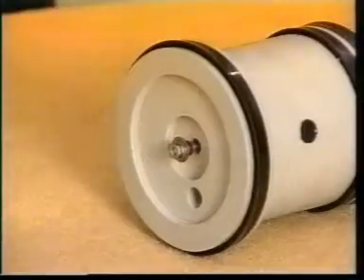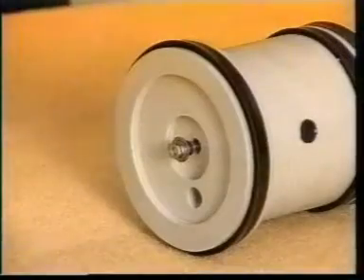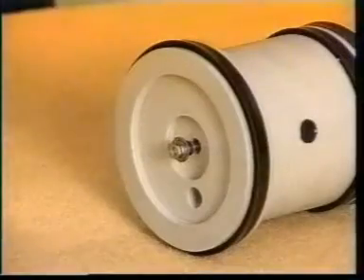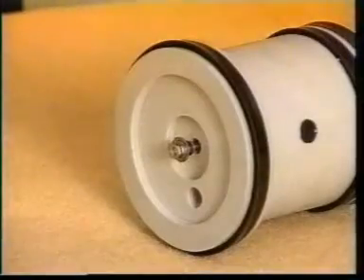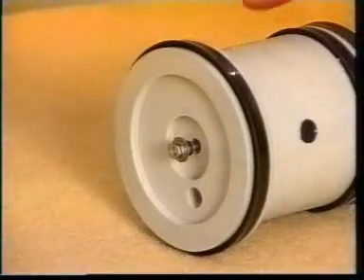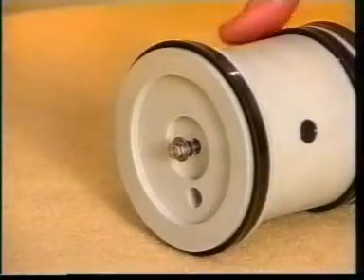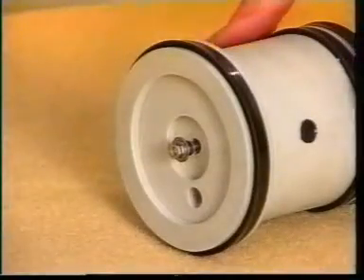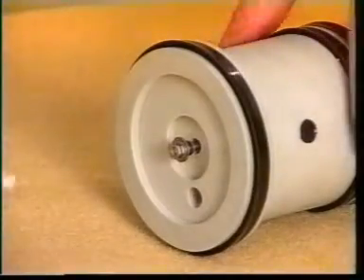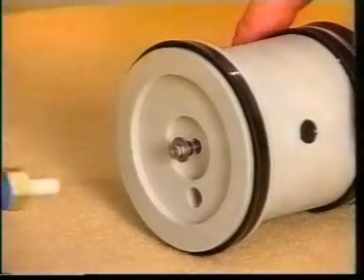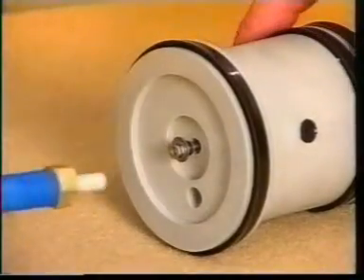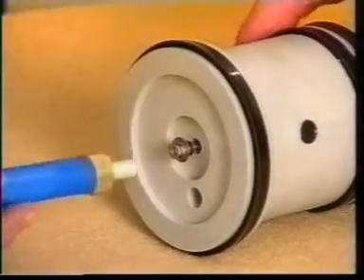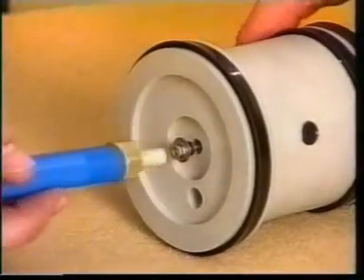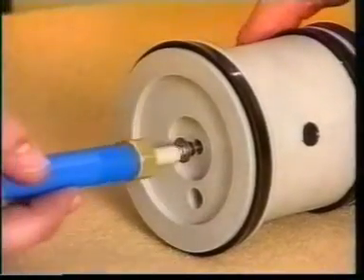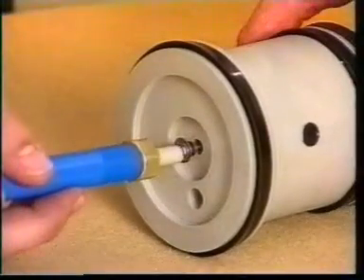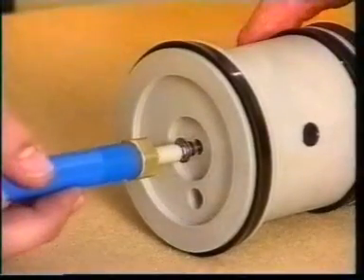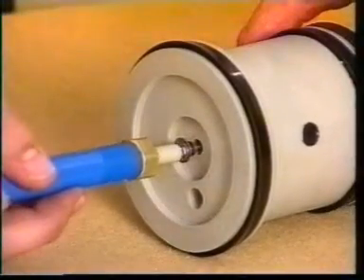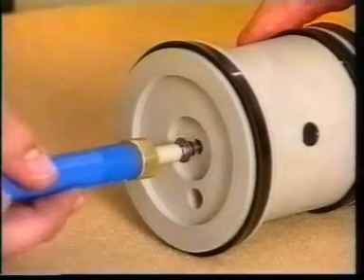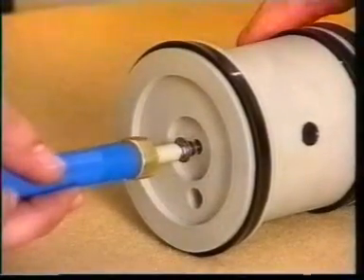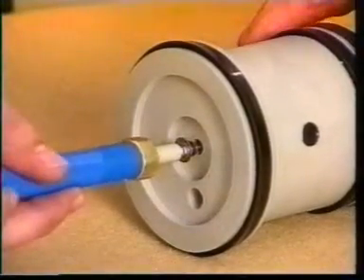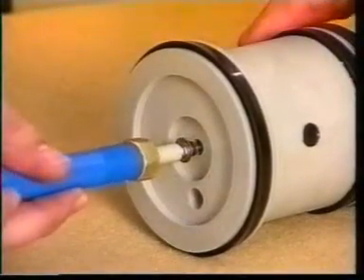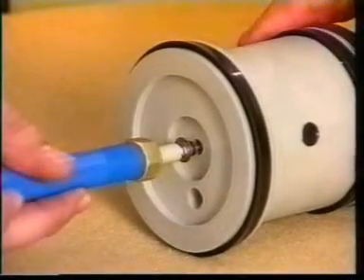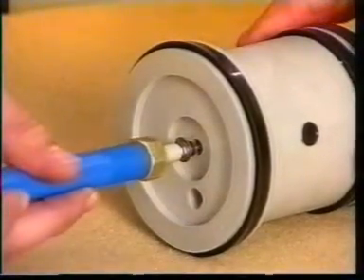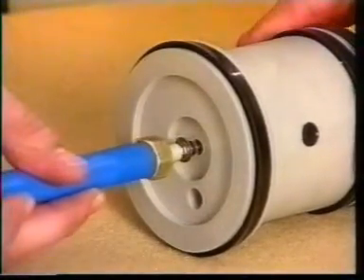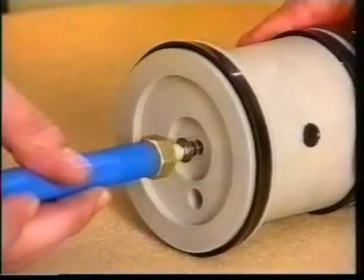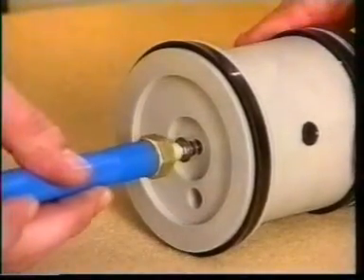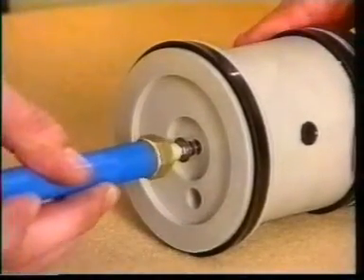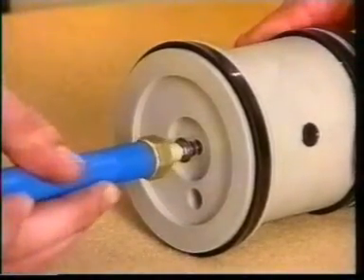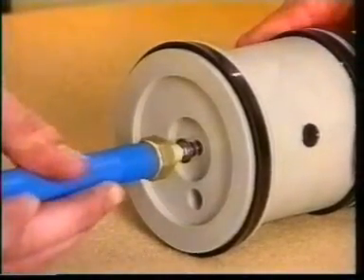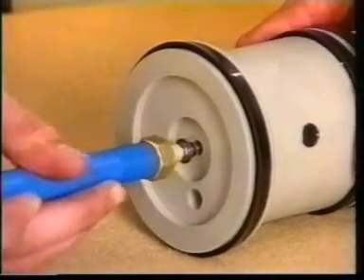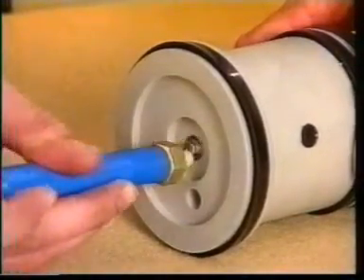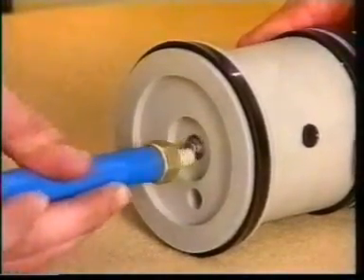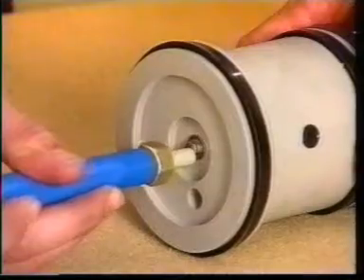With the help of an additional trigger, we verify the good condition of the hydraulic system.